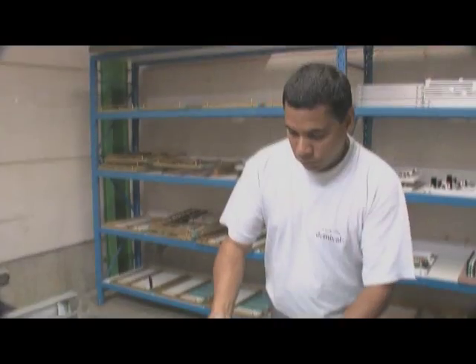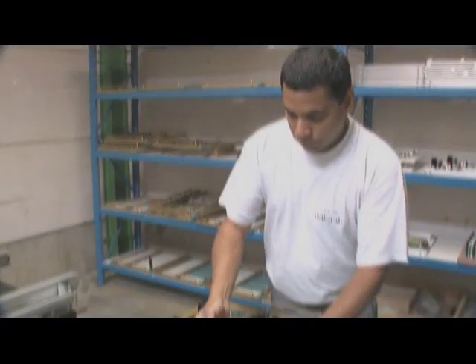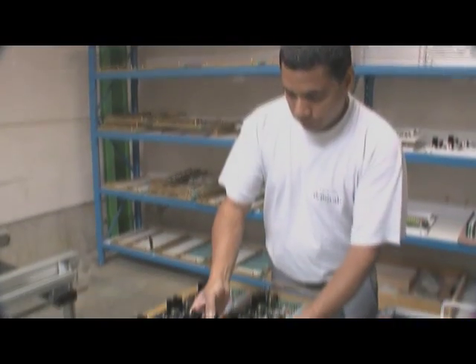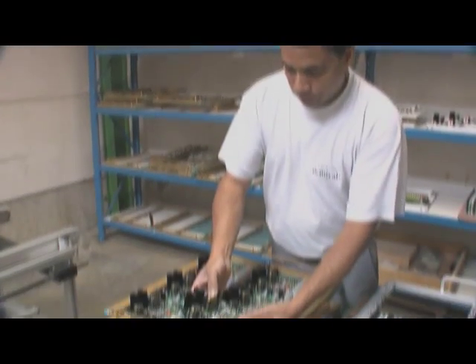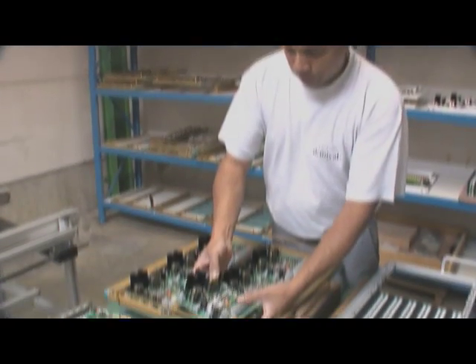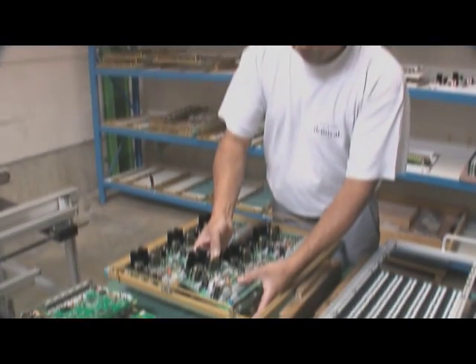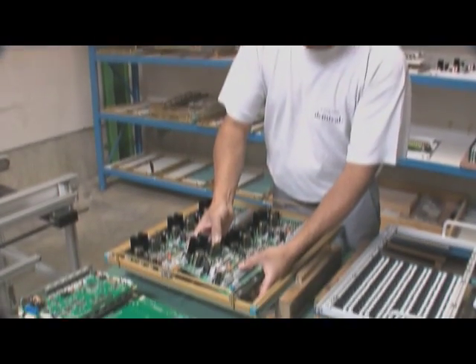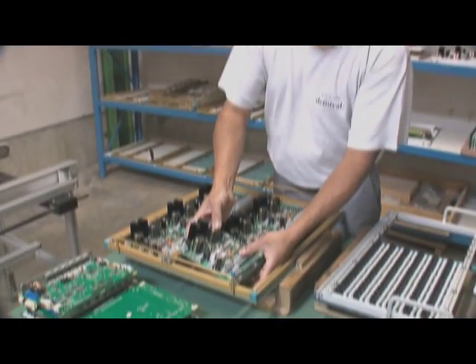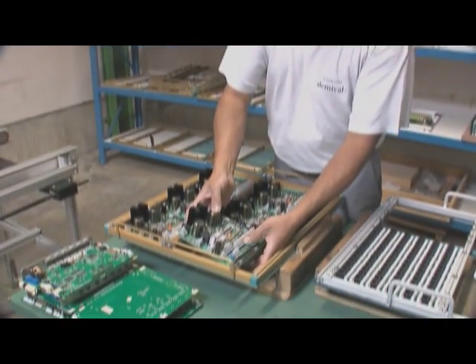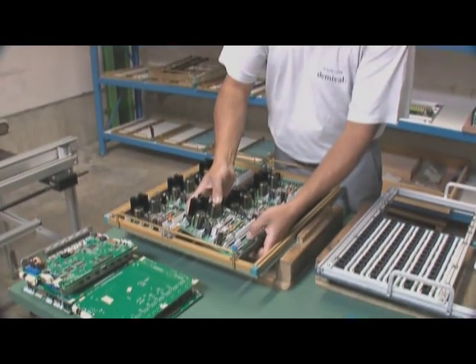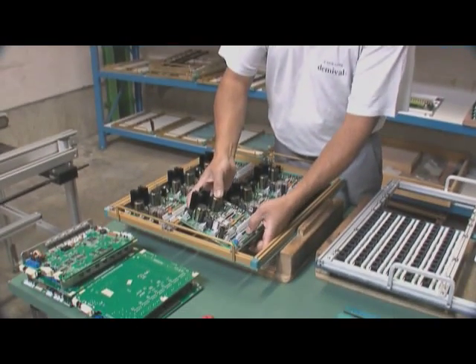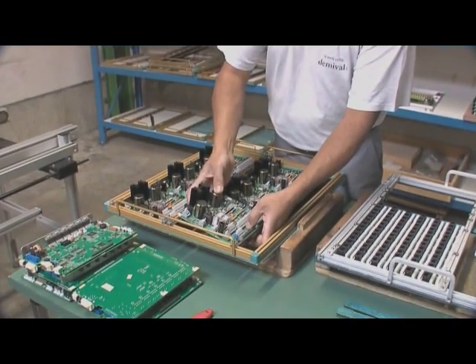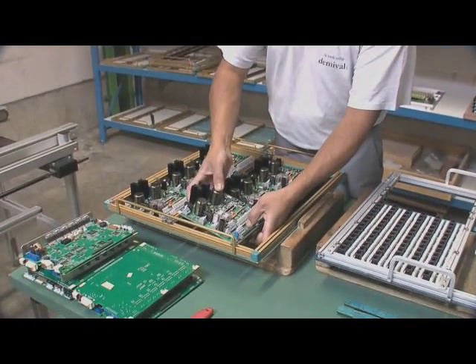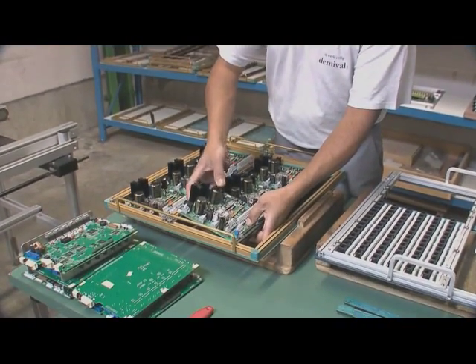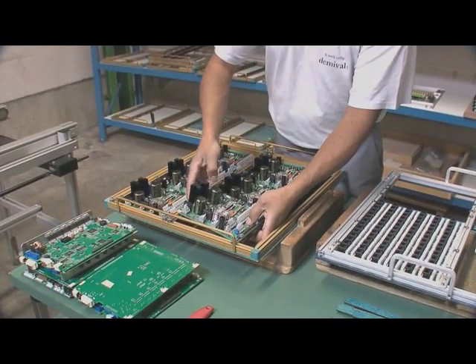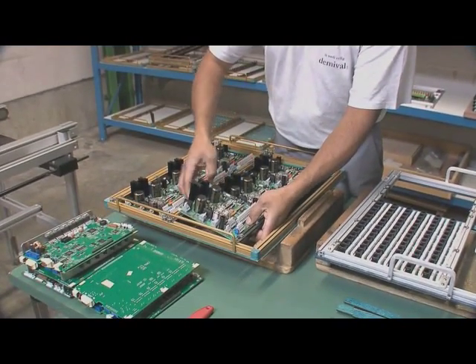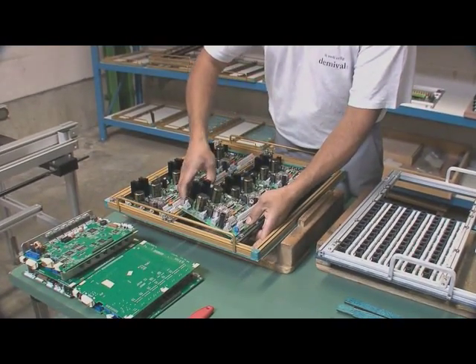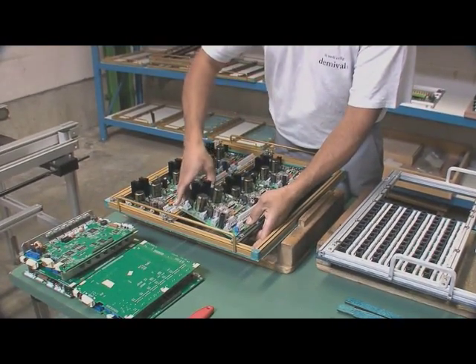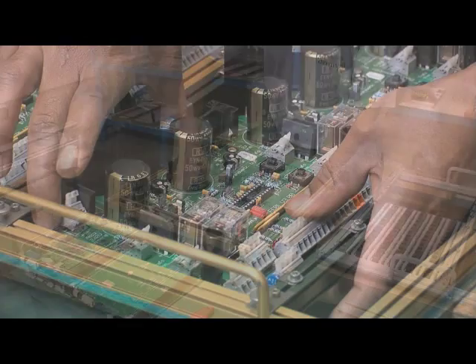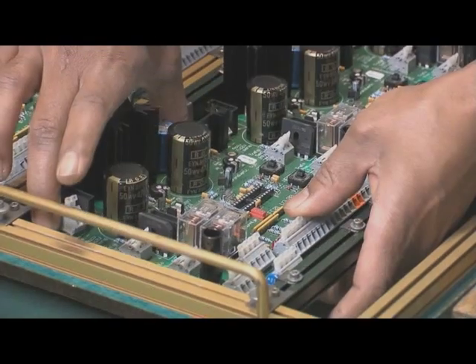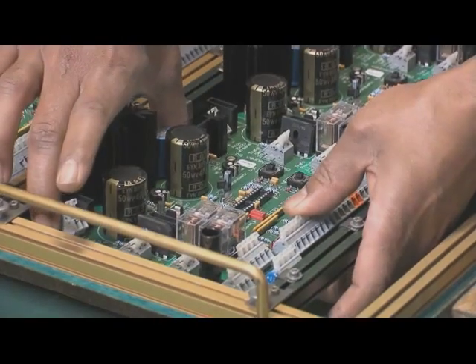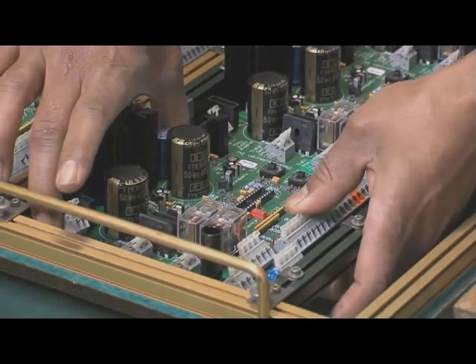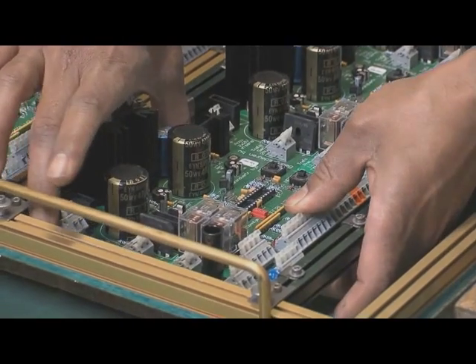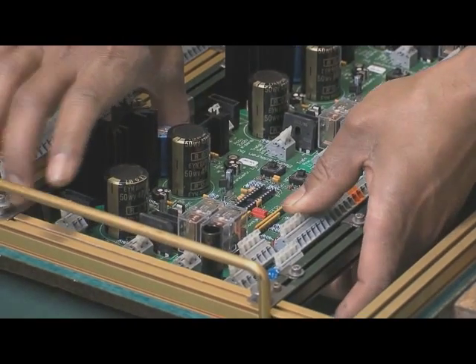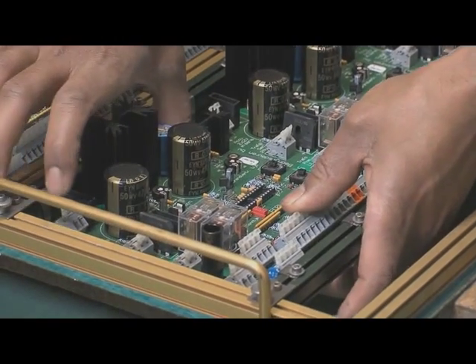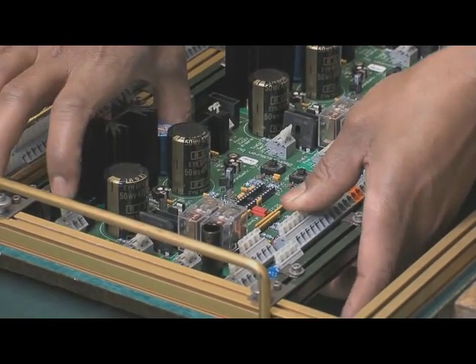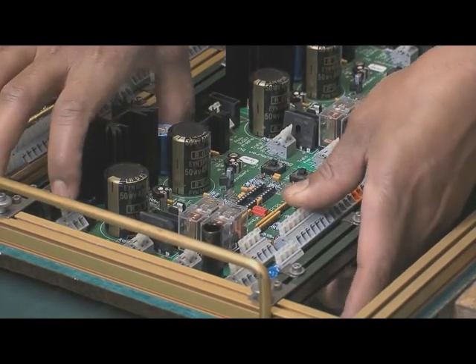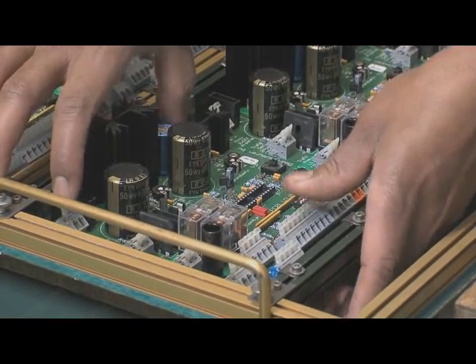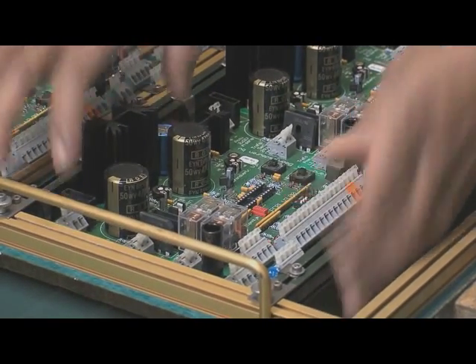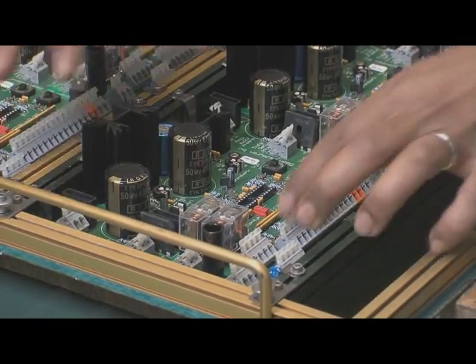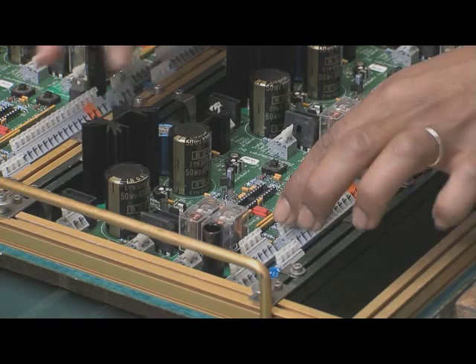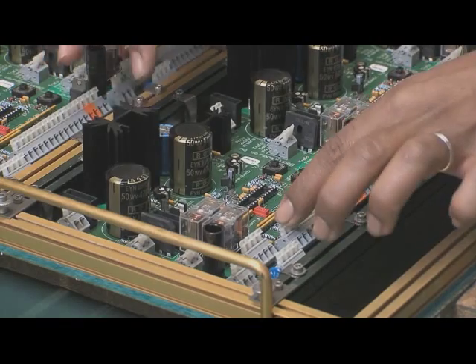After assembly, the circuit boards go for soldering, where the components are soldered under nitrogen.